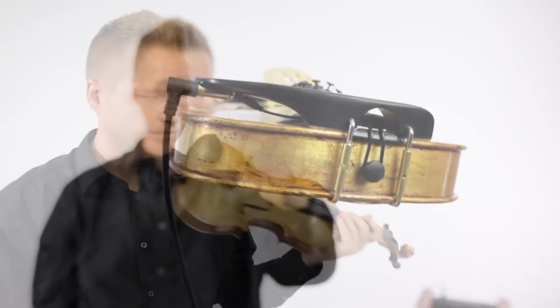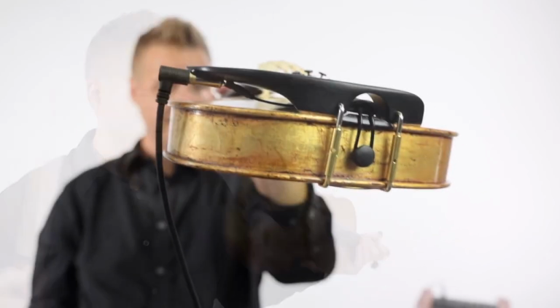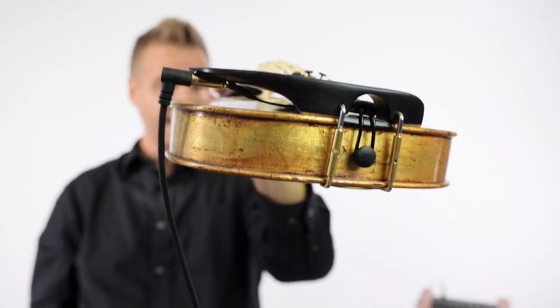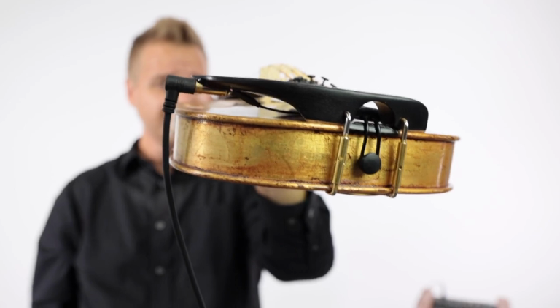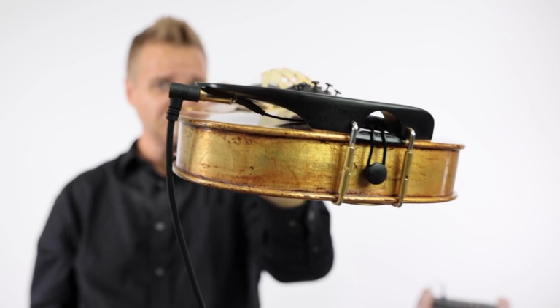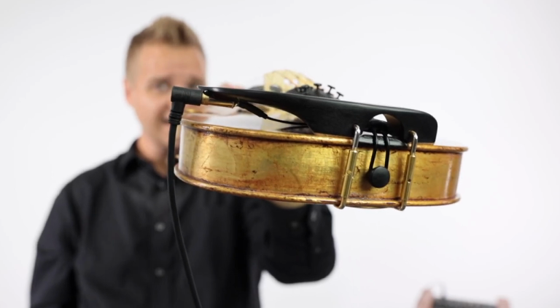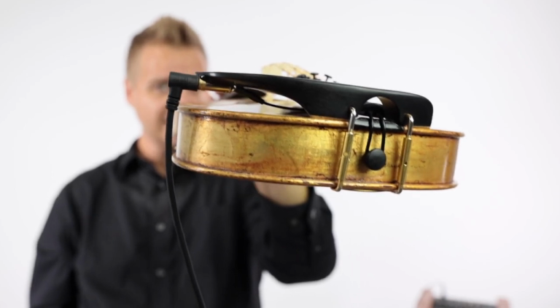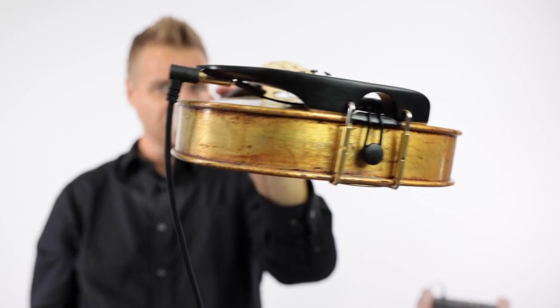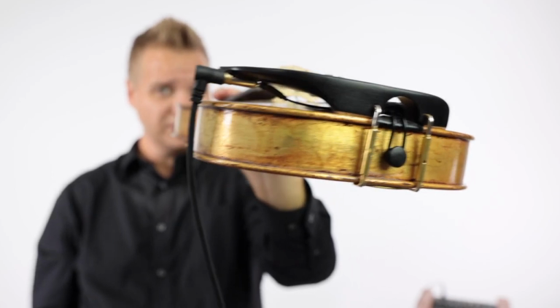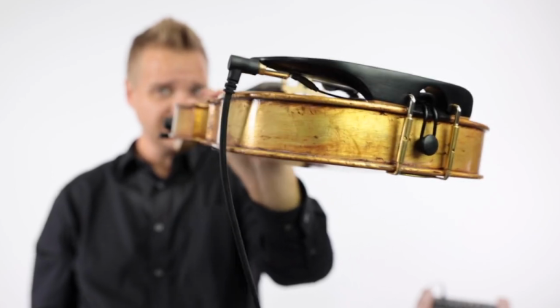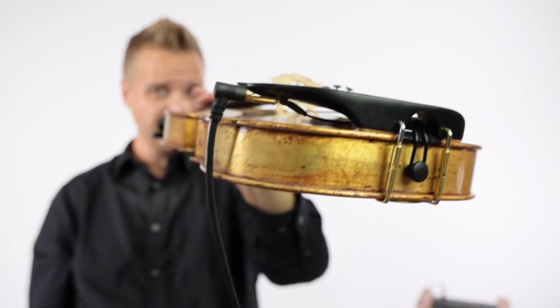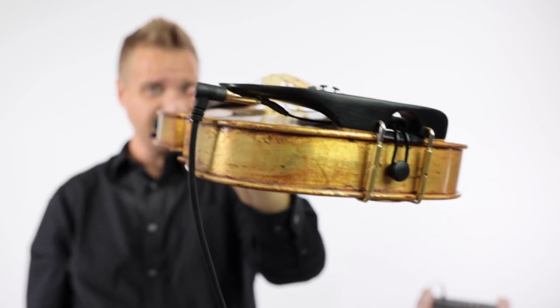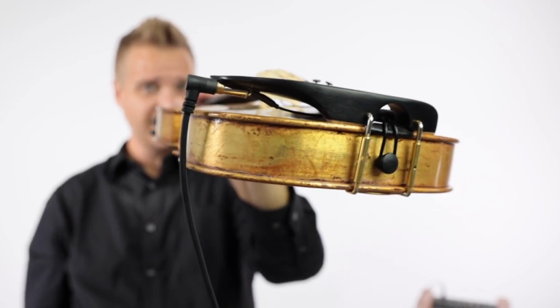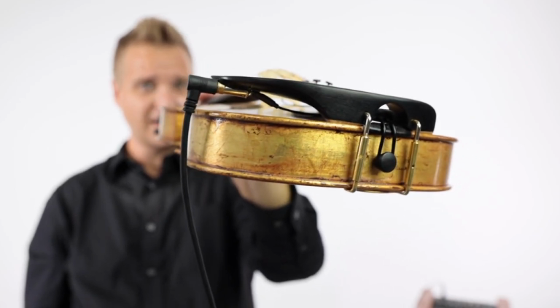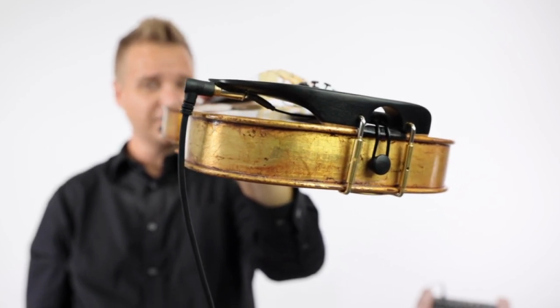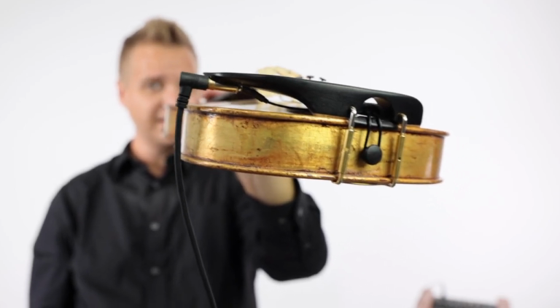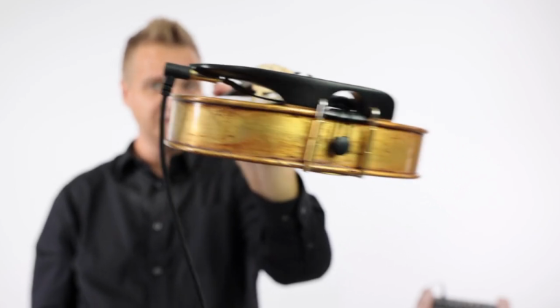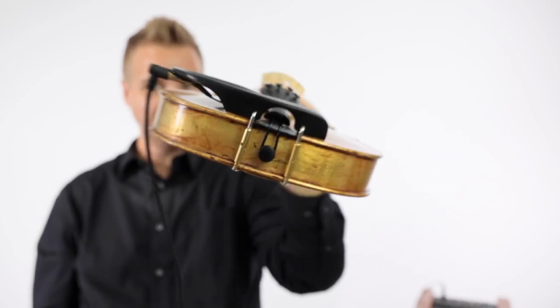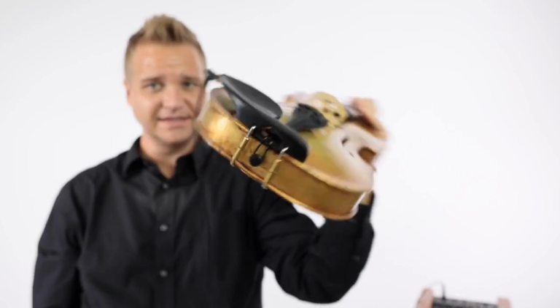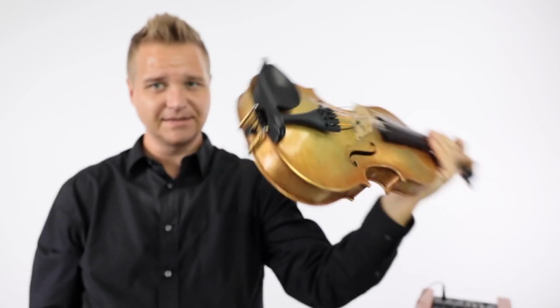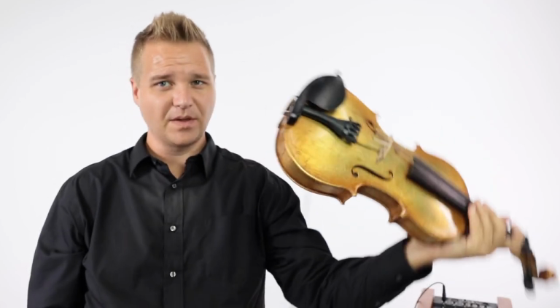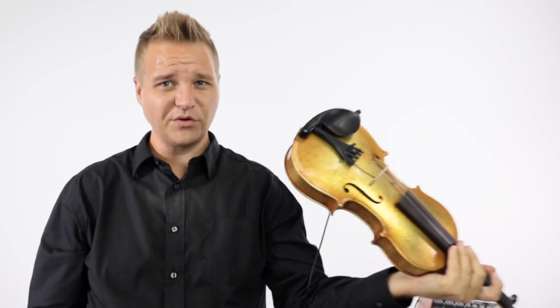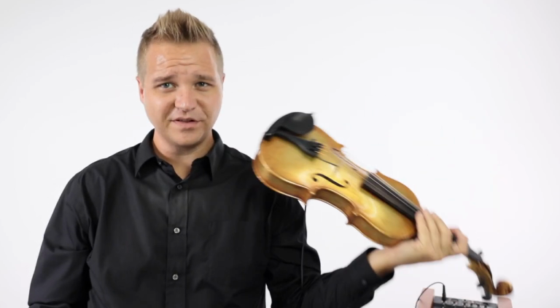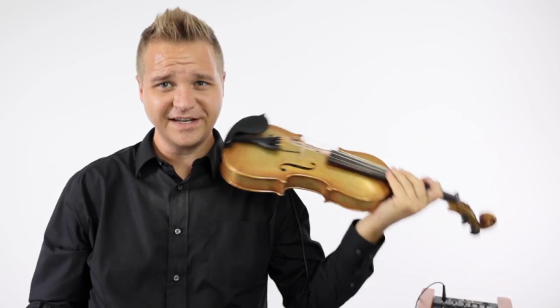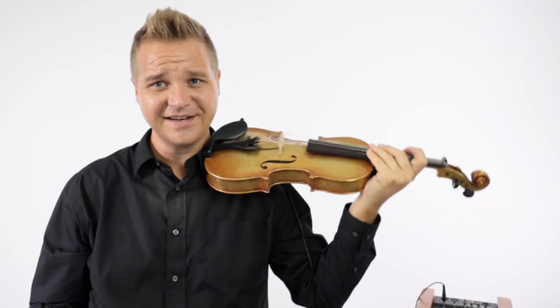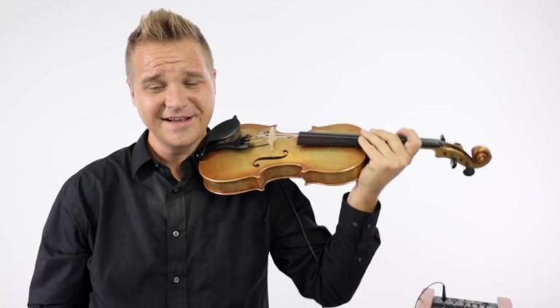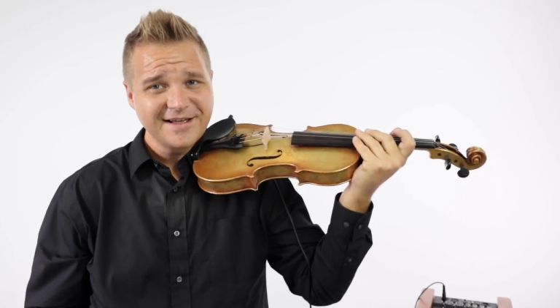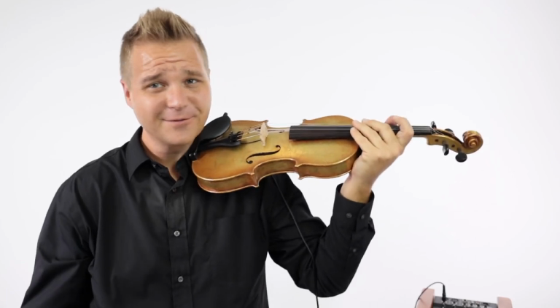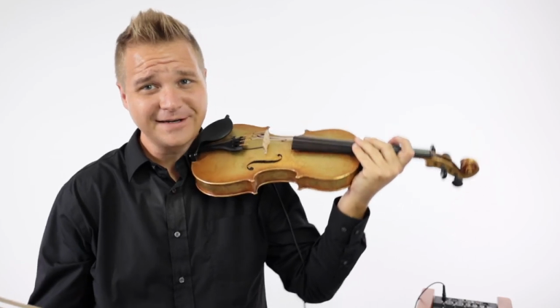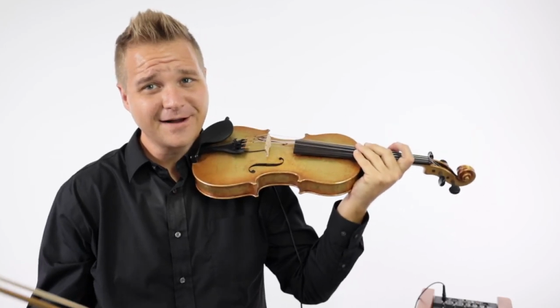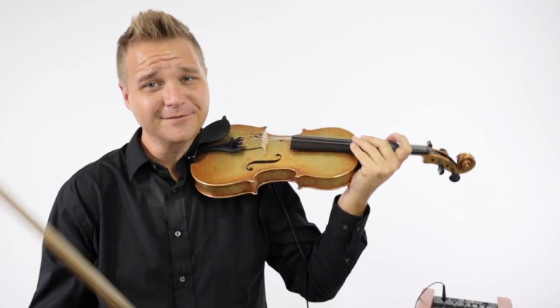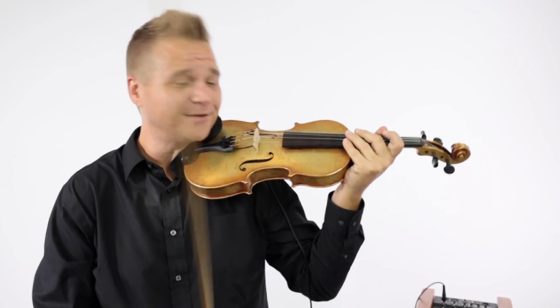The eighth-inch jack is really discreetly hidden underneath the chin rest, and when you plug it in, you're ready to rock and roll.